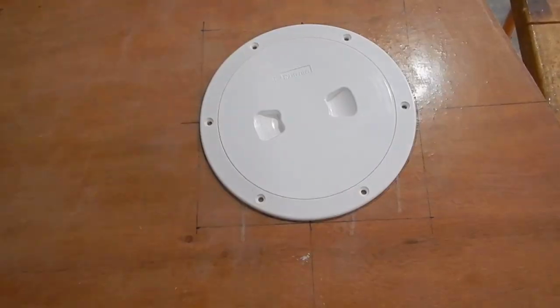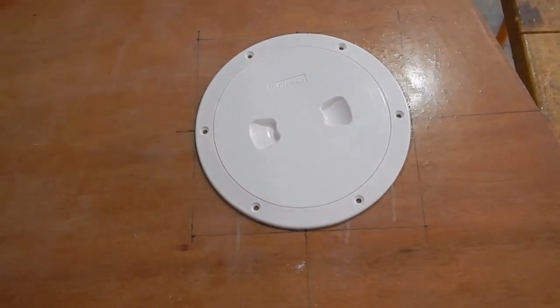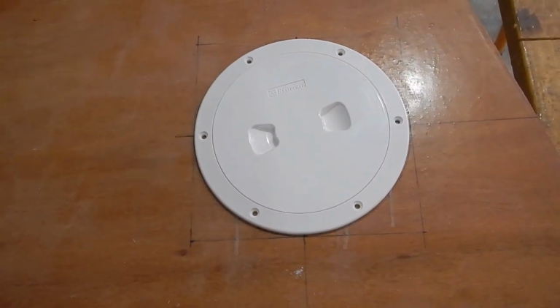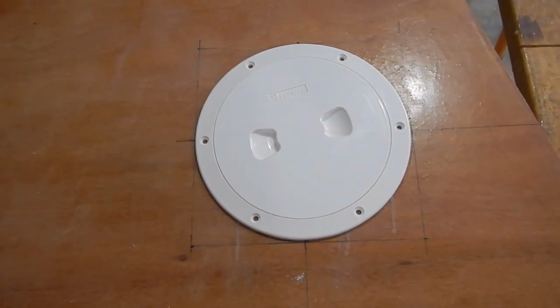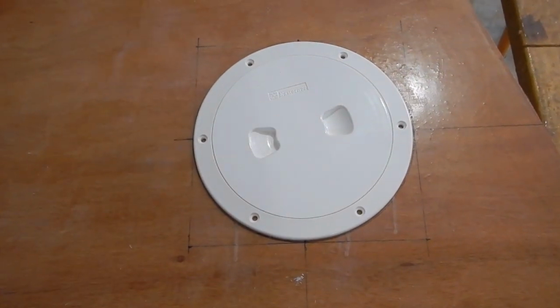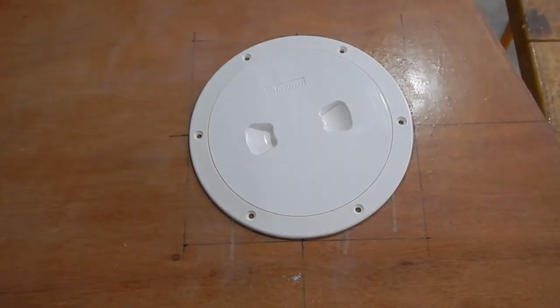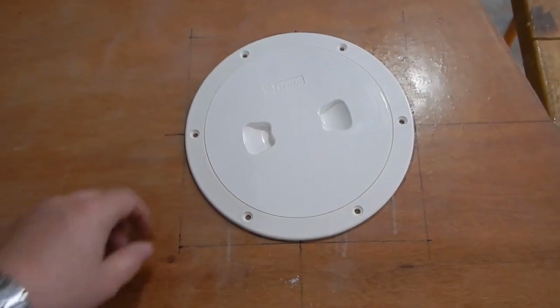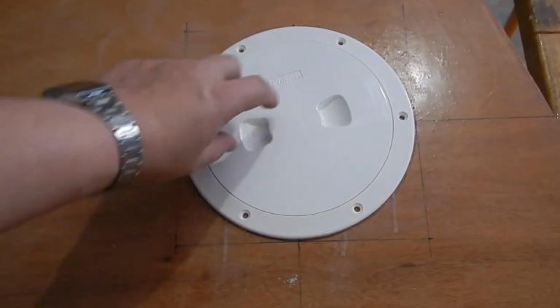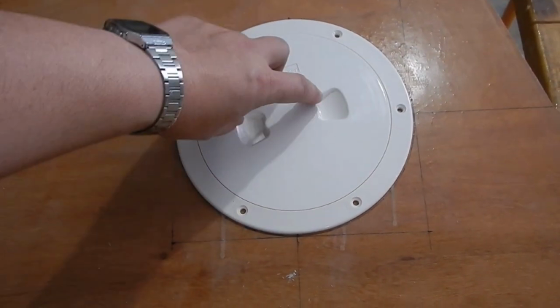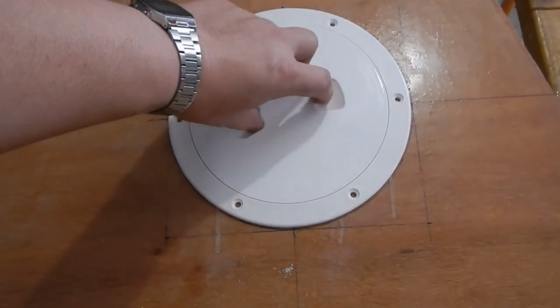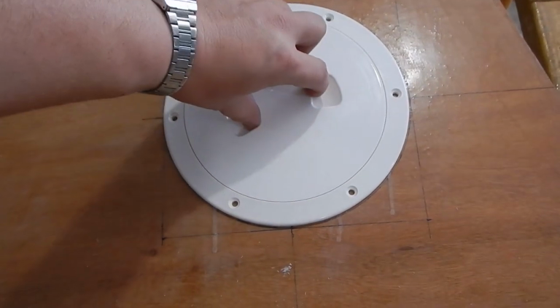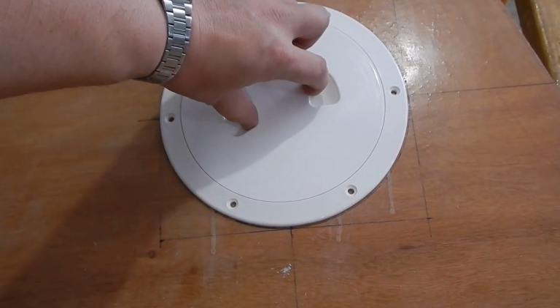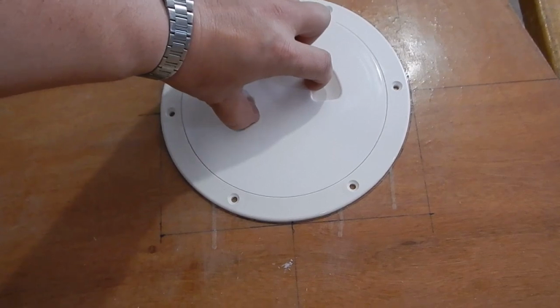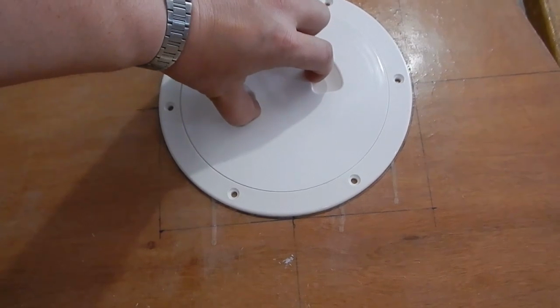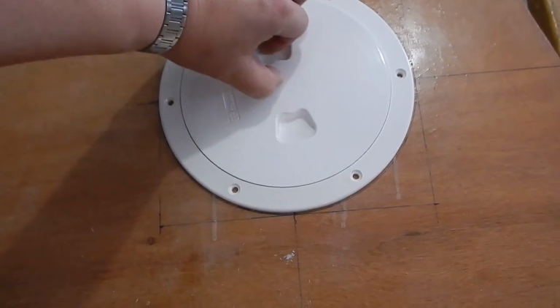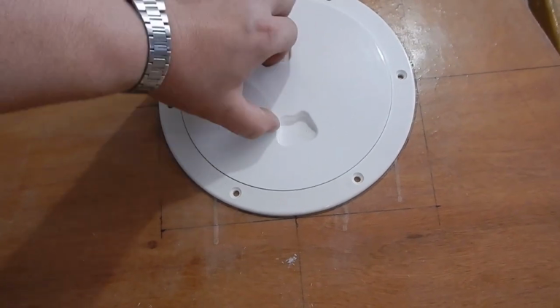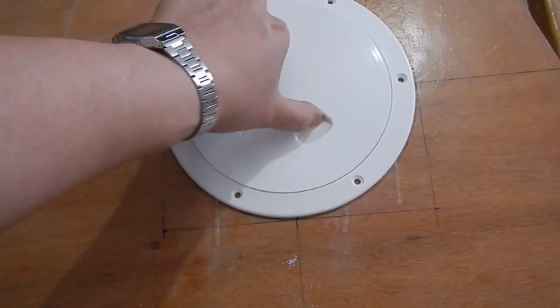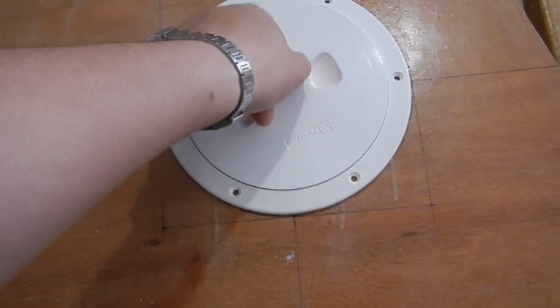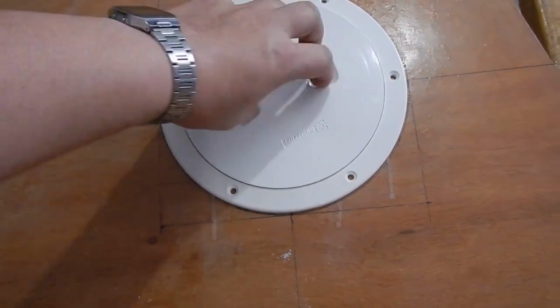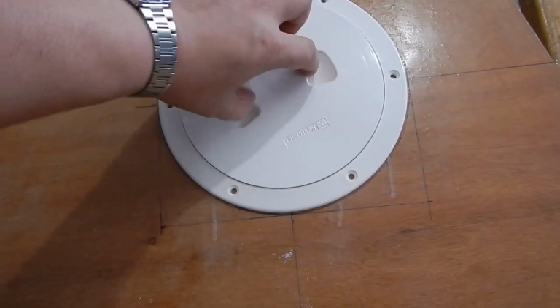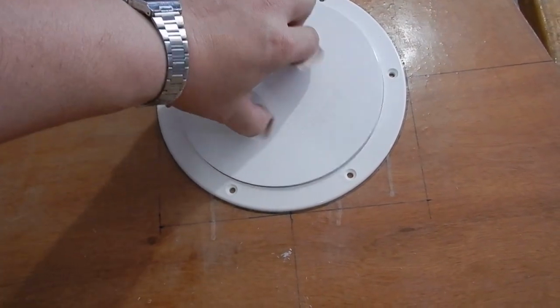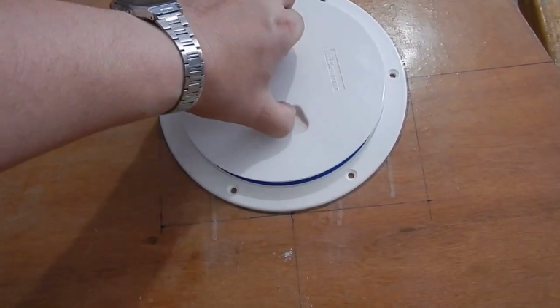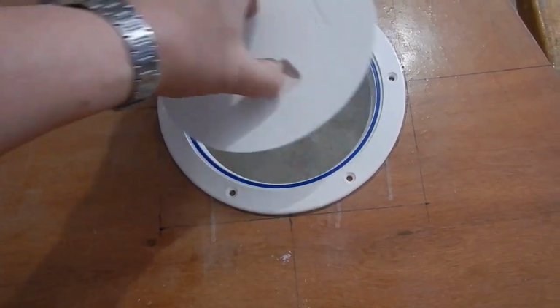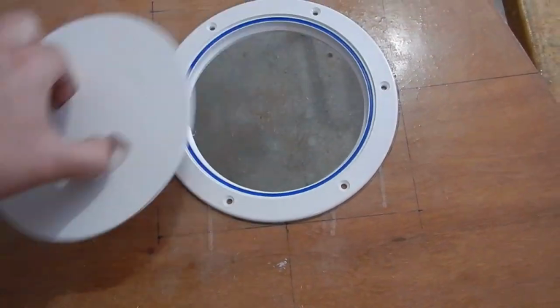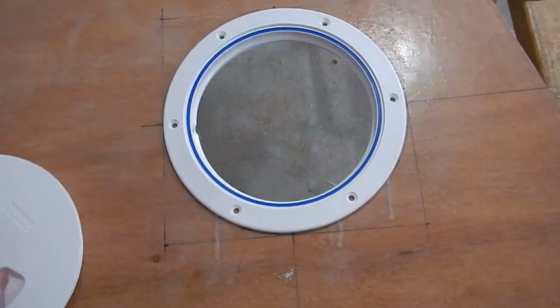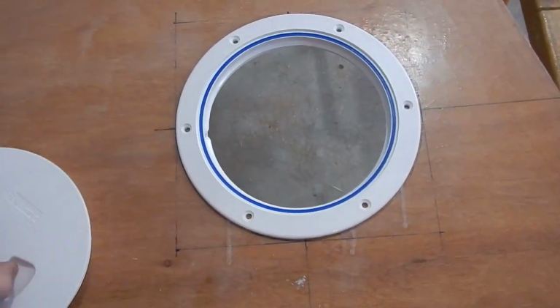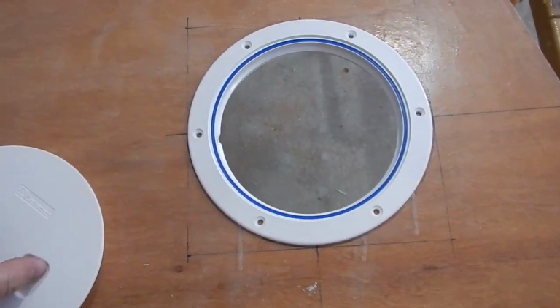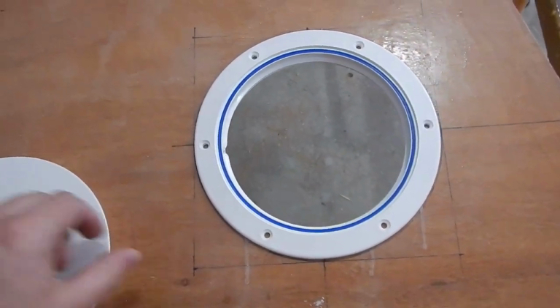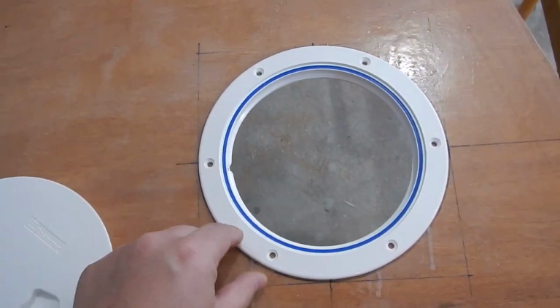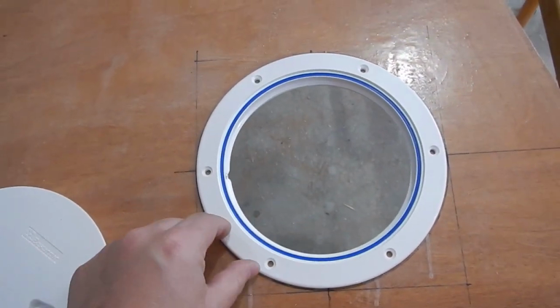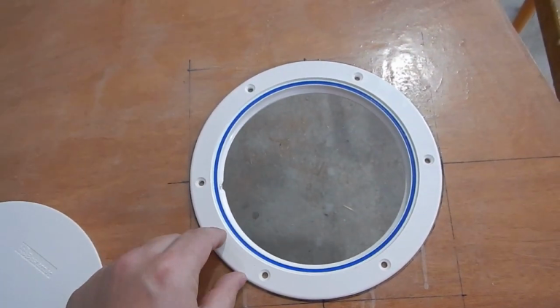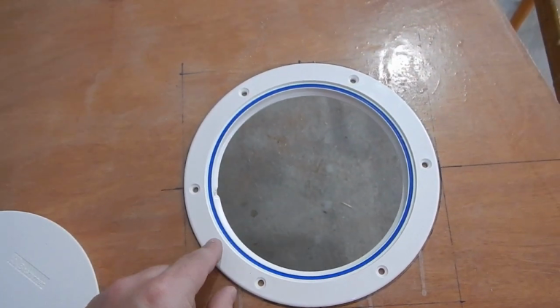We've got our first inspection port fitting nicely in the hole. That's what it looks like.